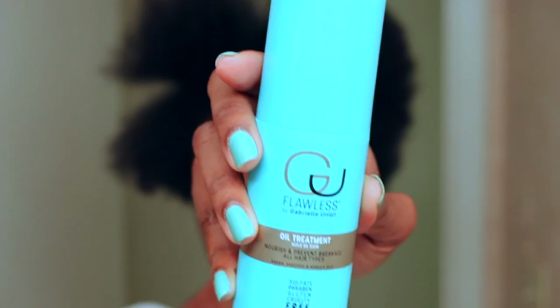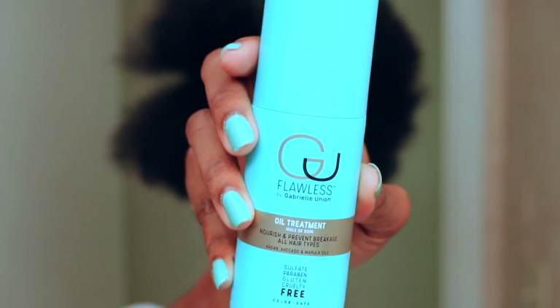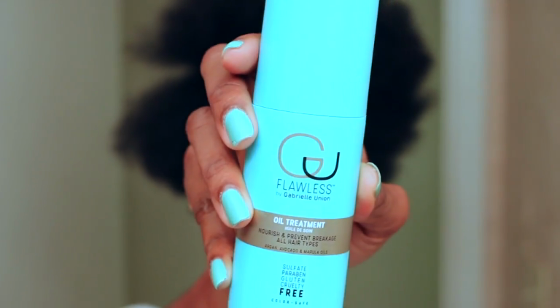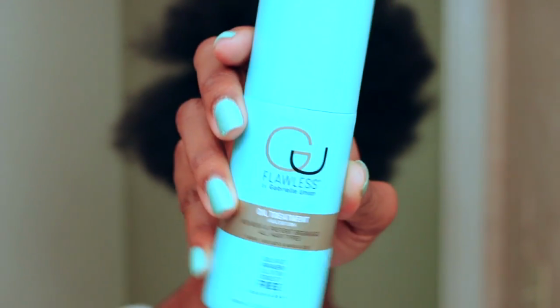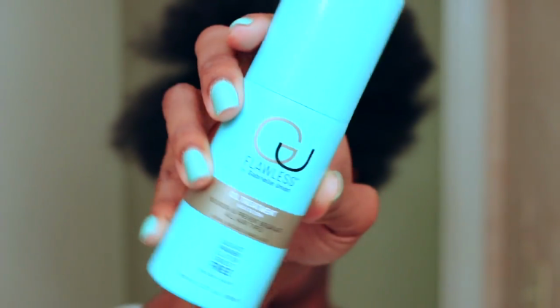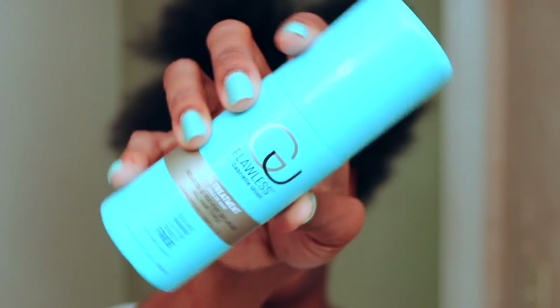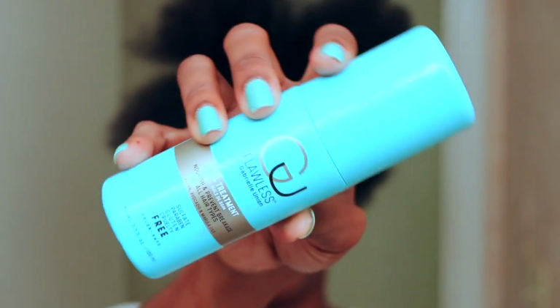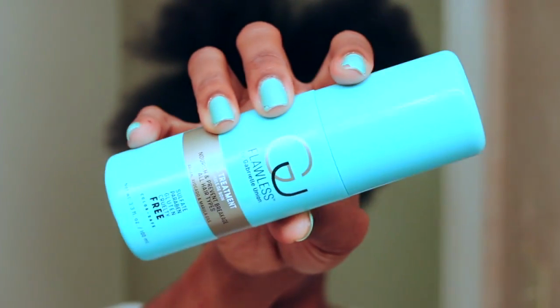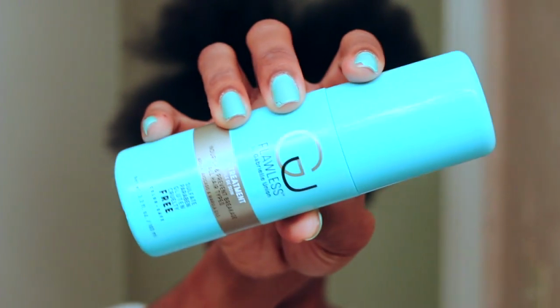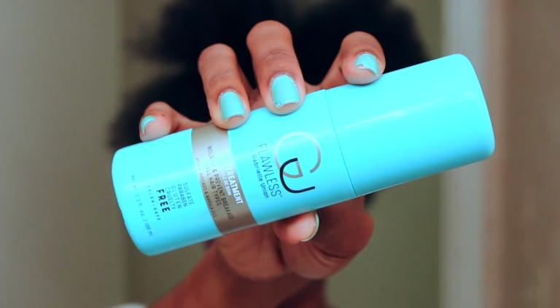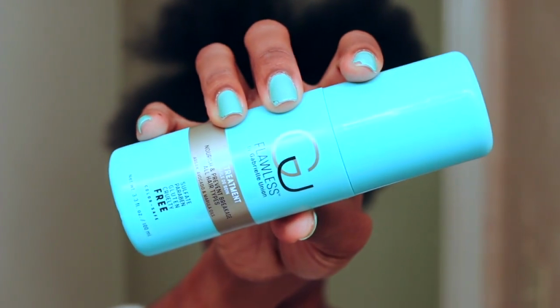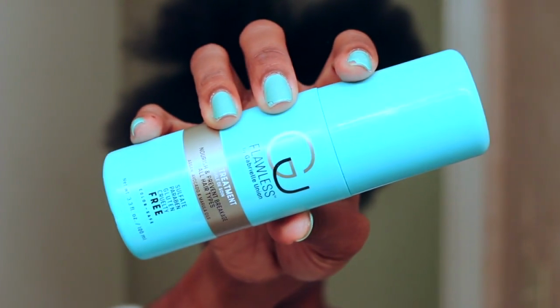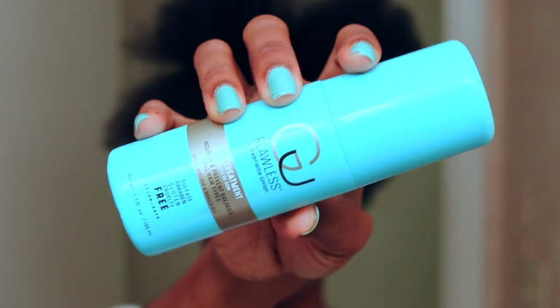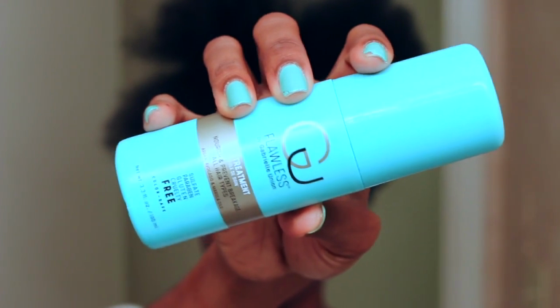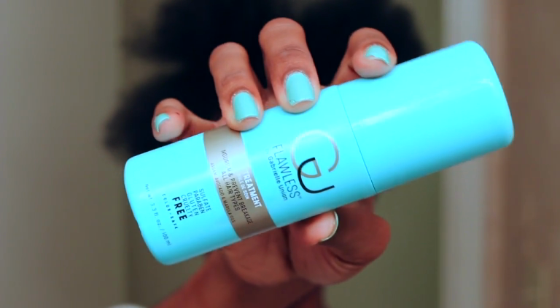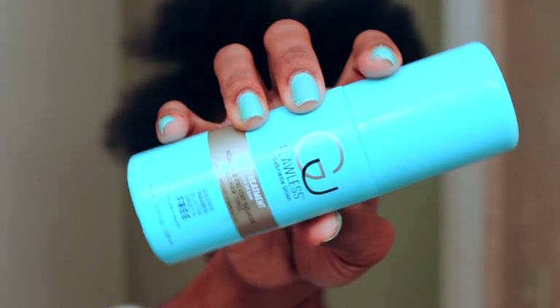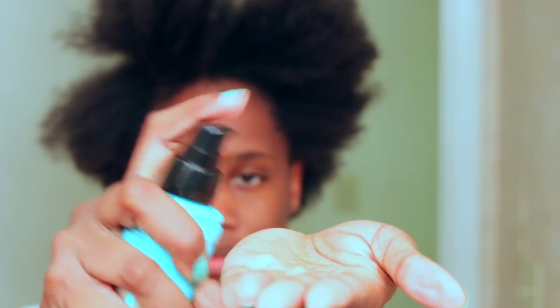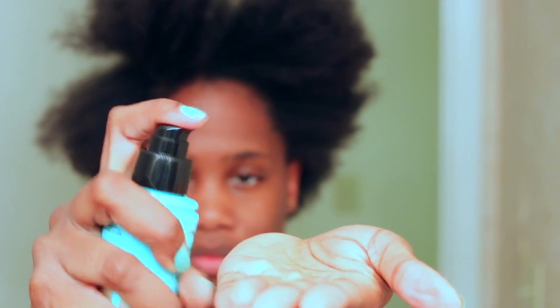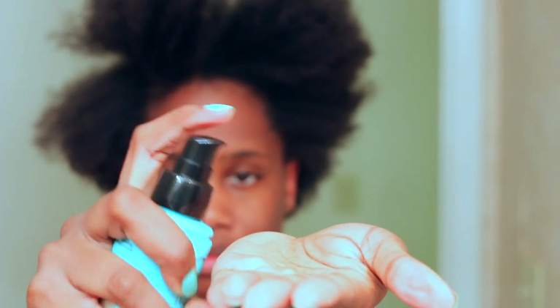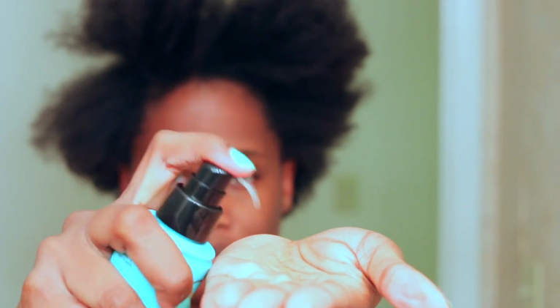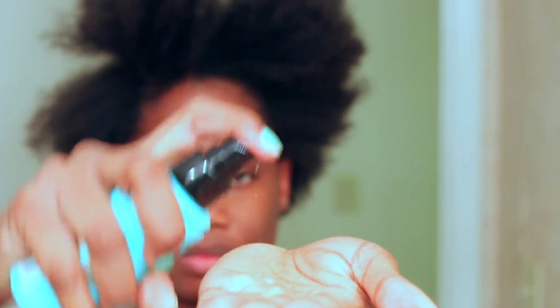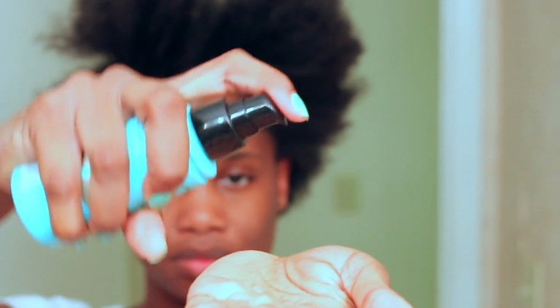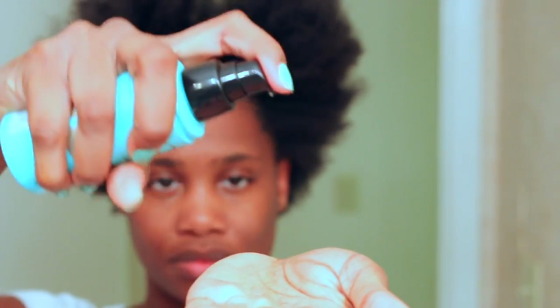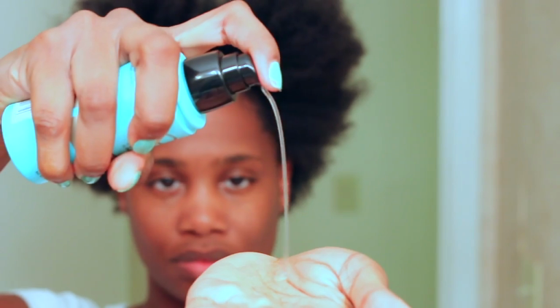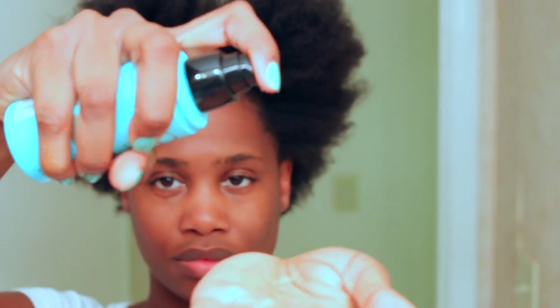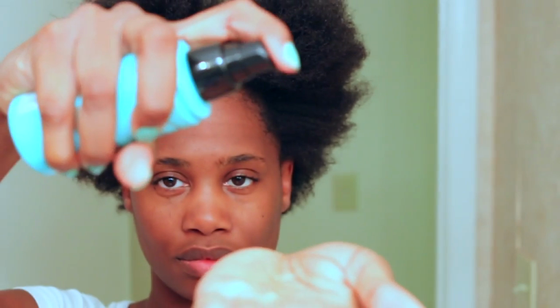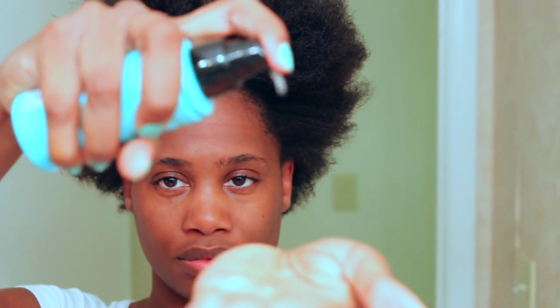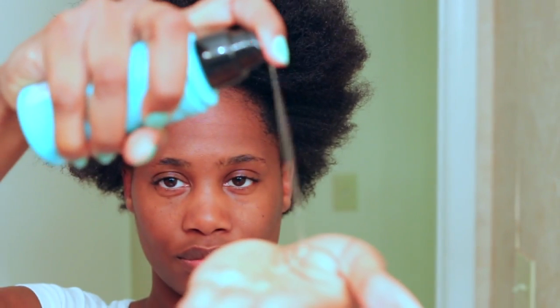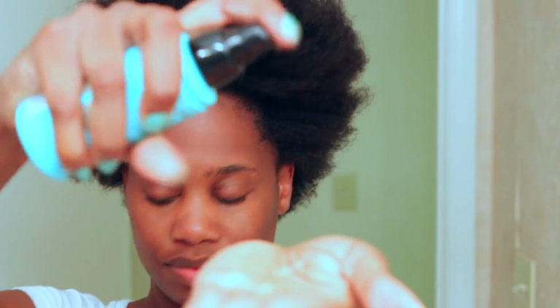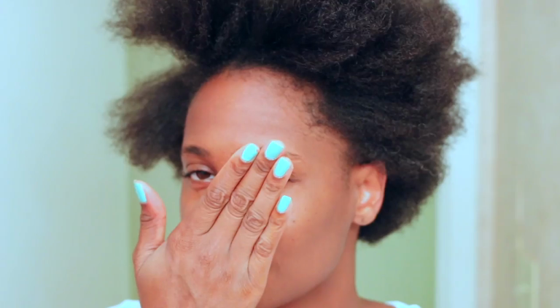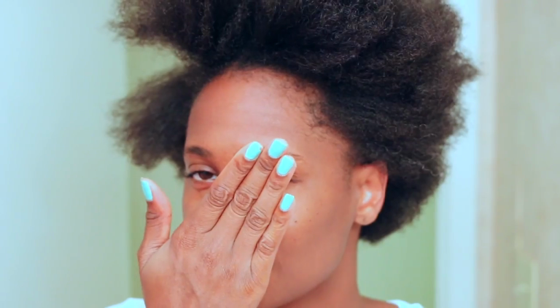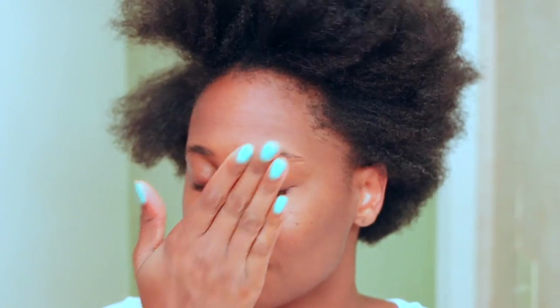Then I took the oil treatment — which smells so good, by the way — and I applied it all over my hair.